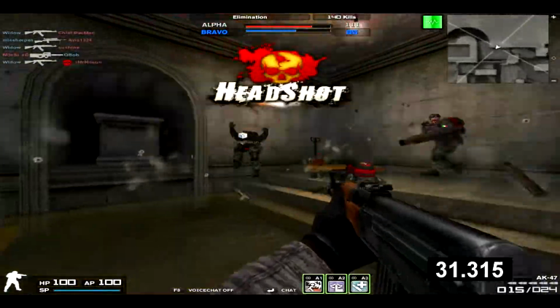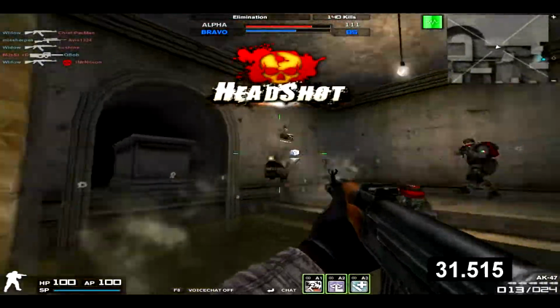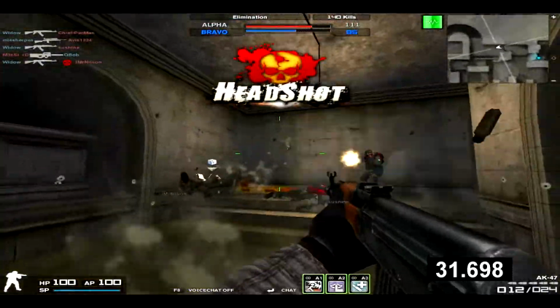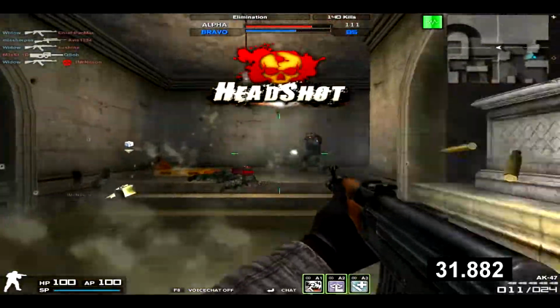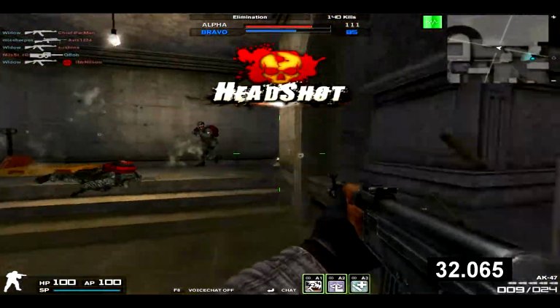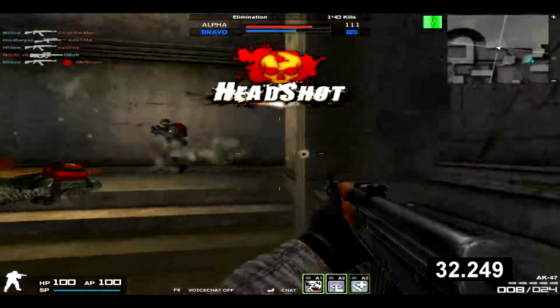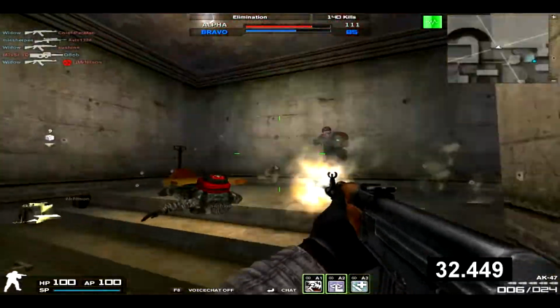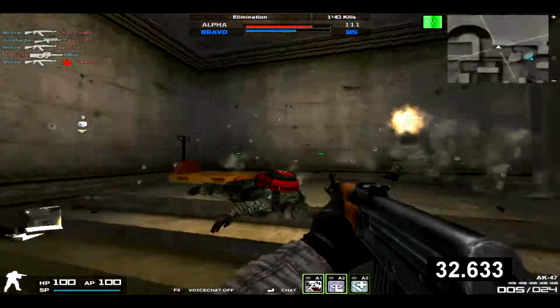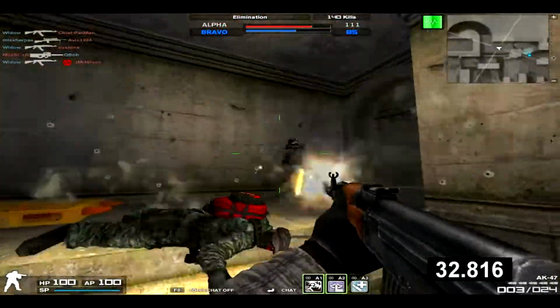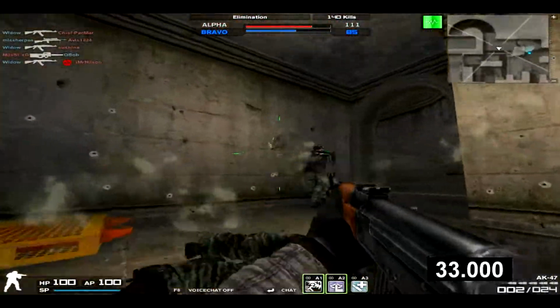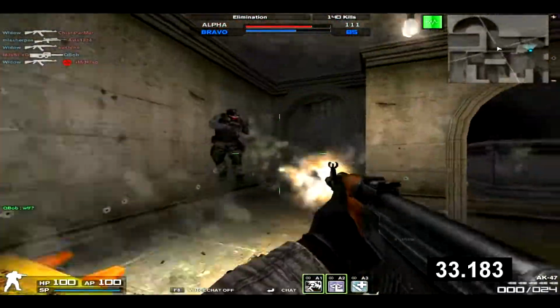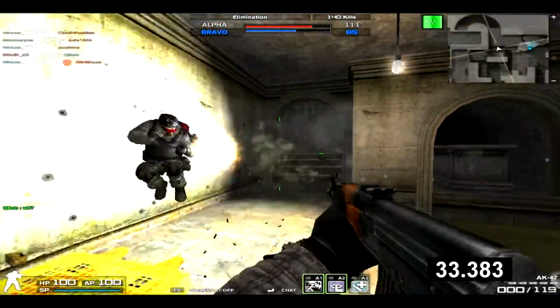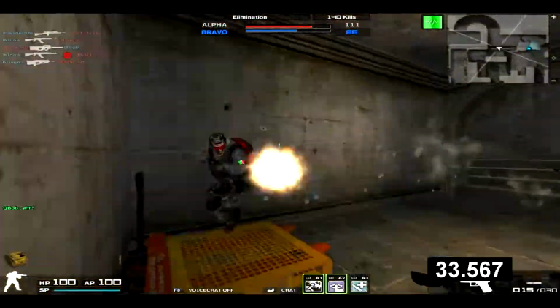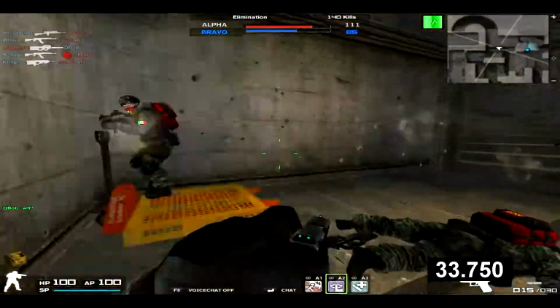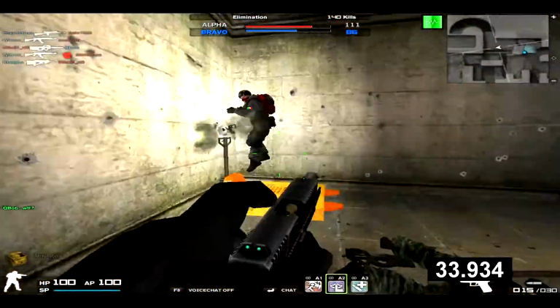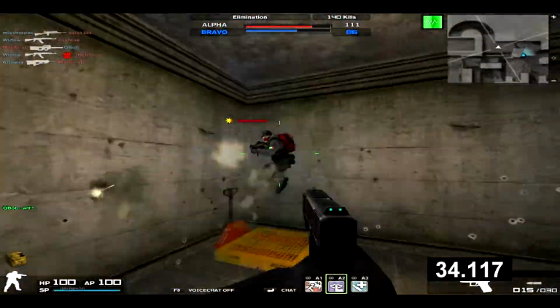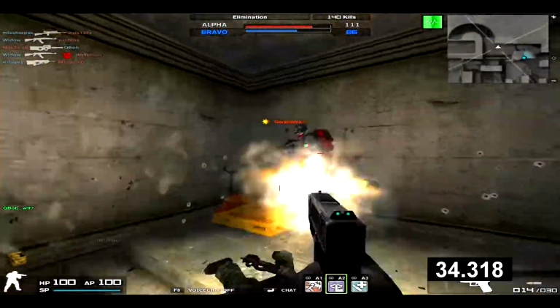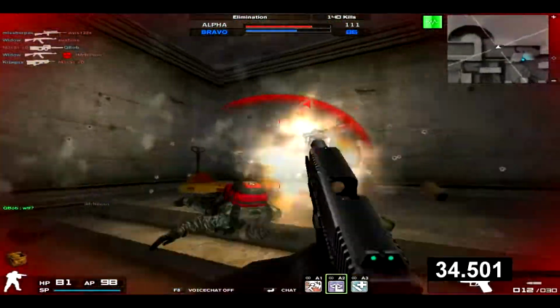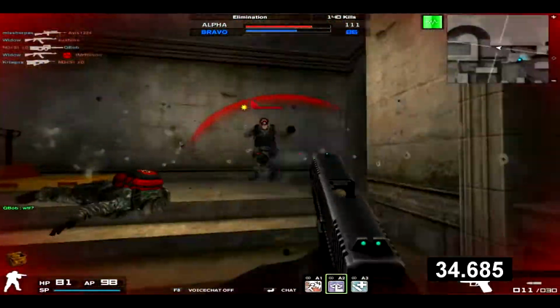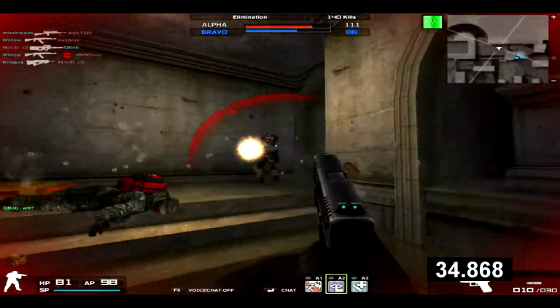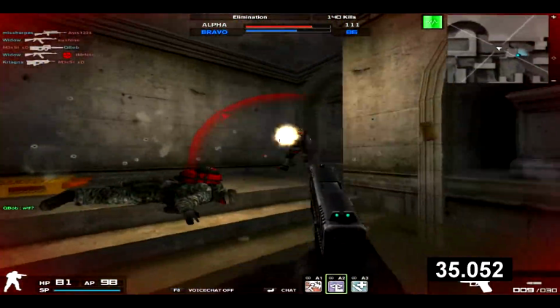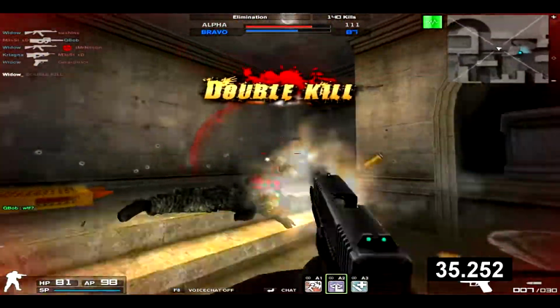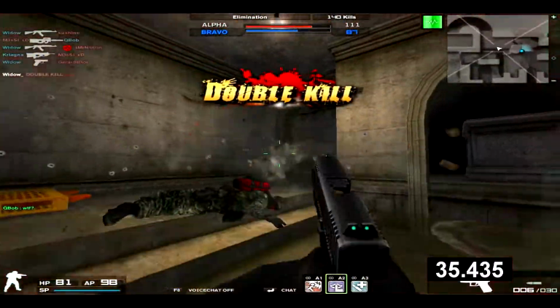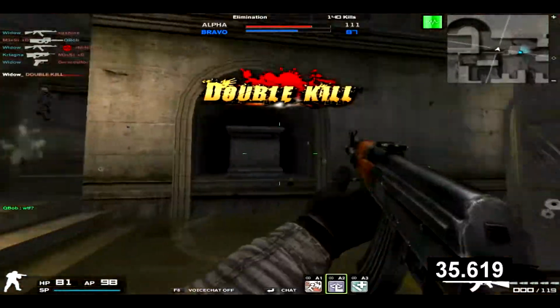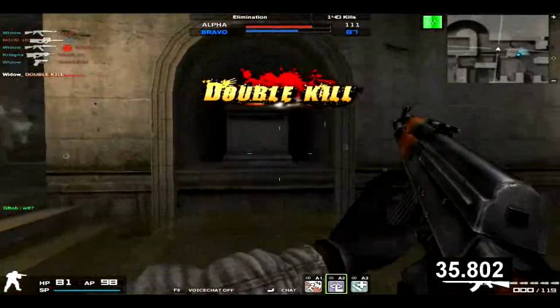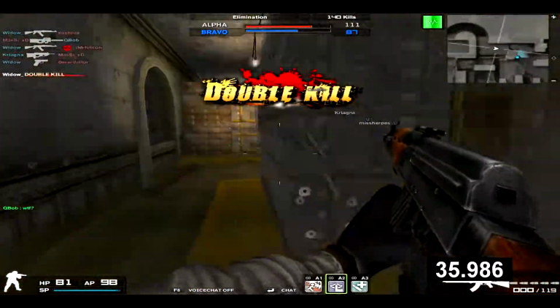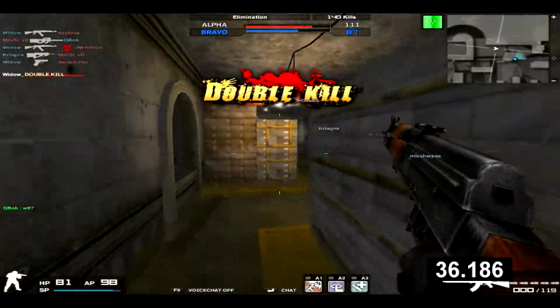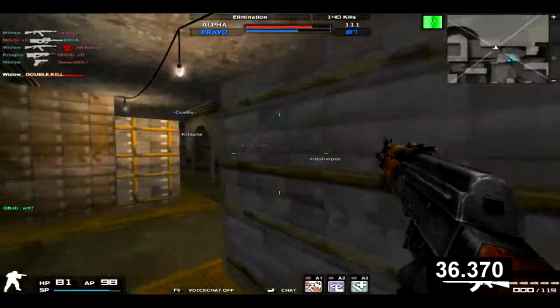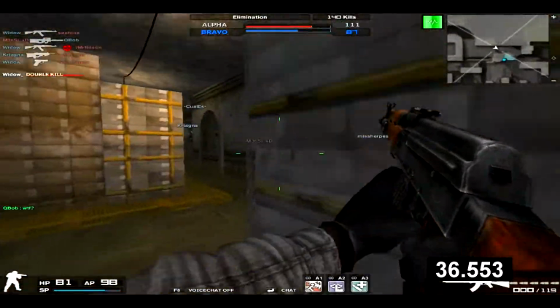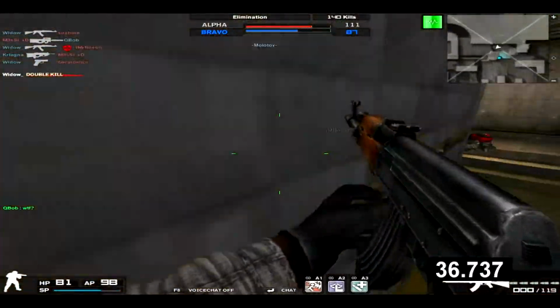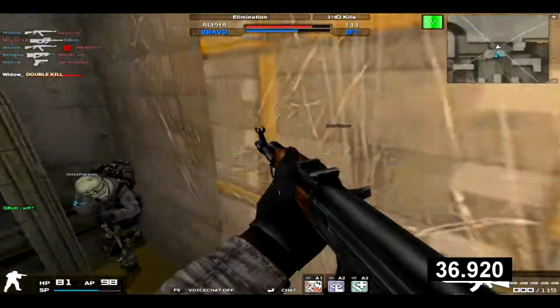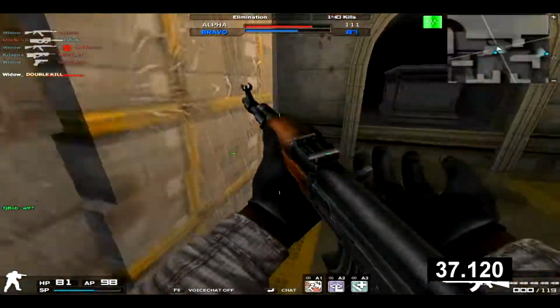The ammo capacity is the standard 30x90. For customization, you can equip a sight, suppressor, or magazine.